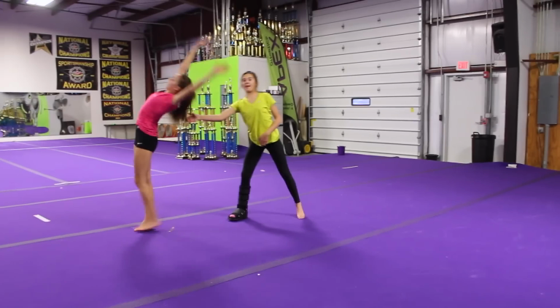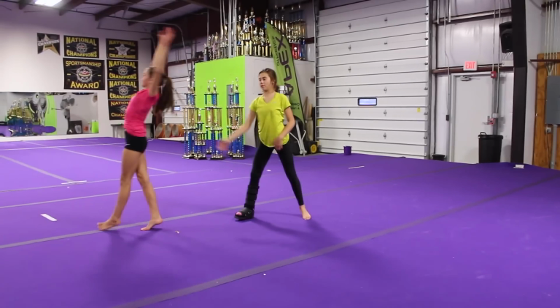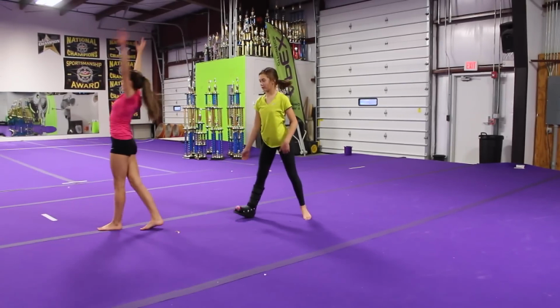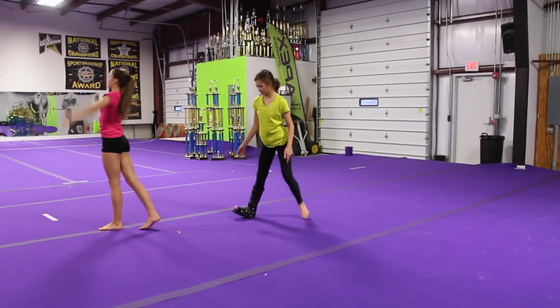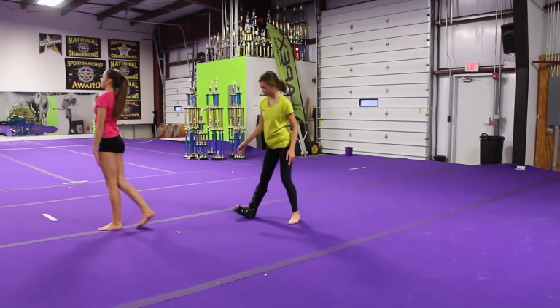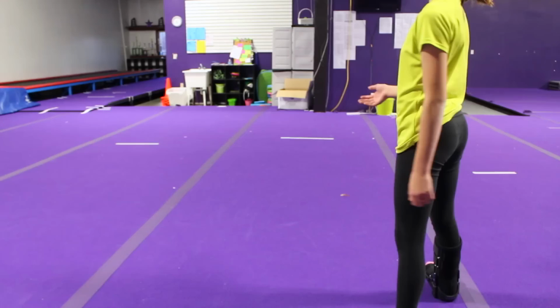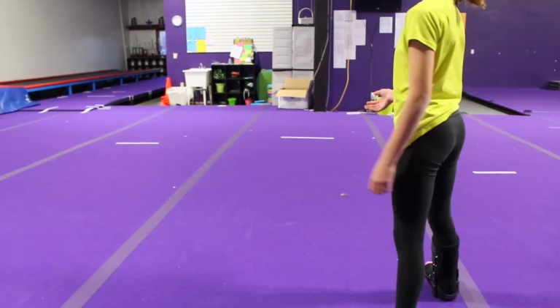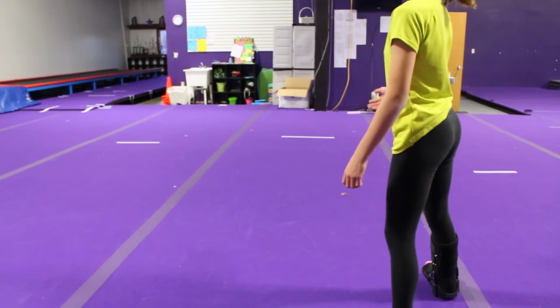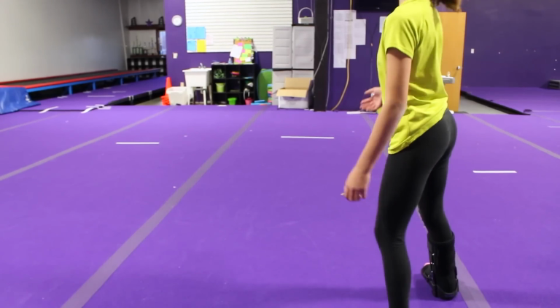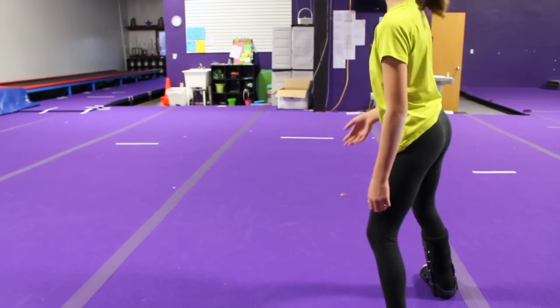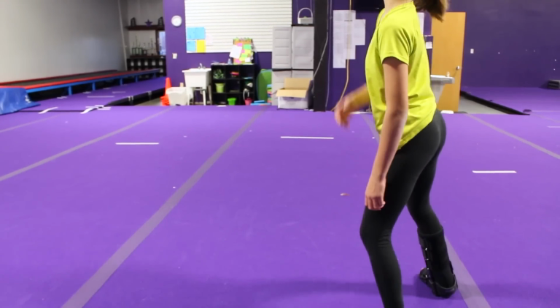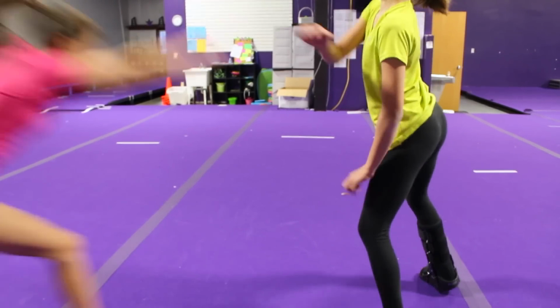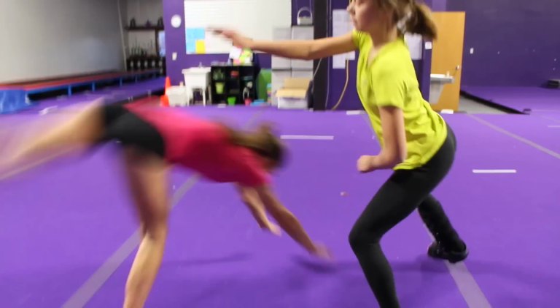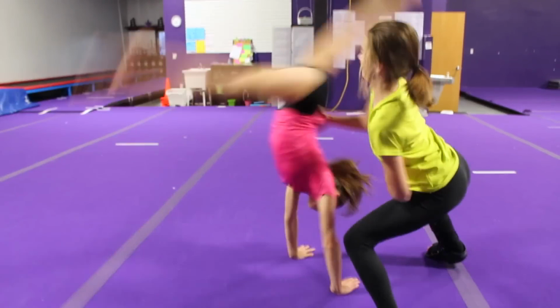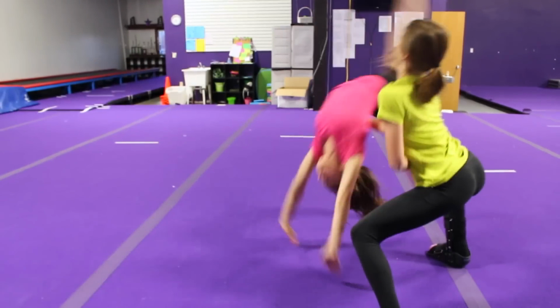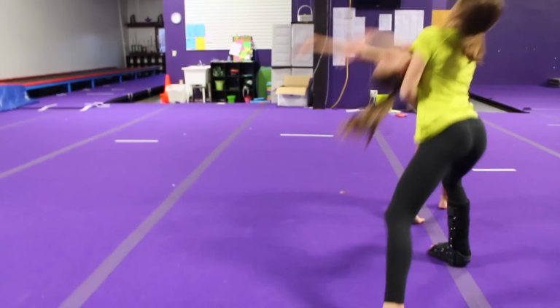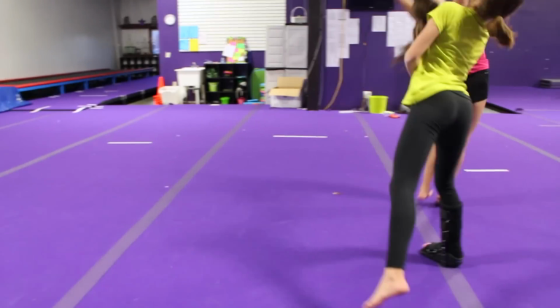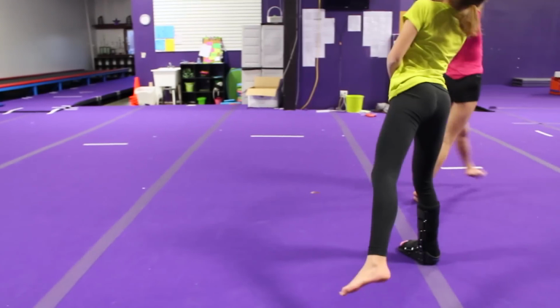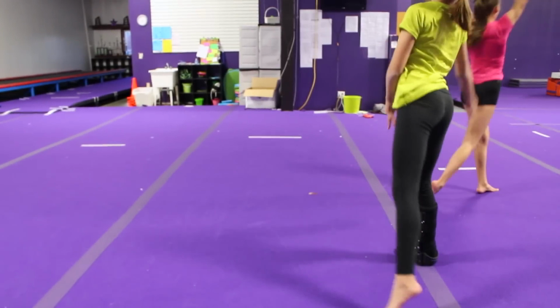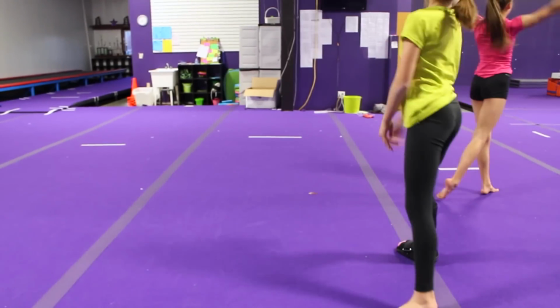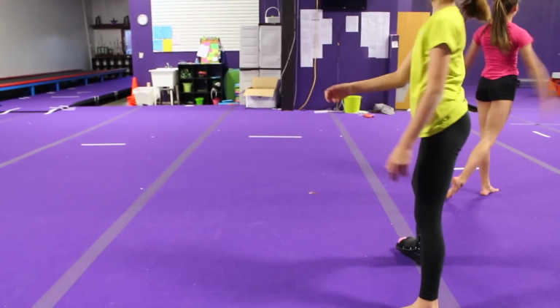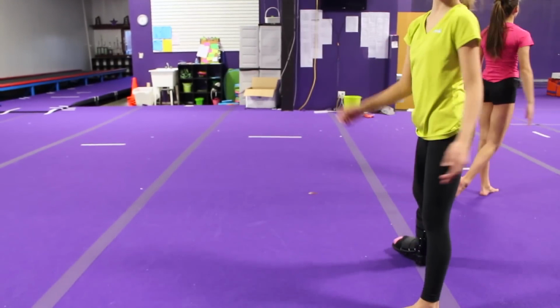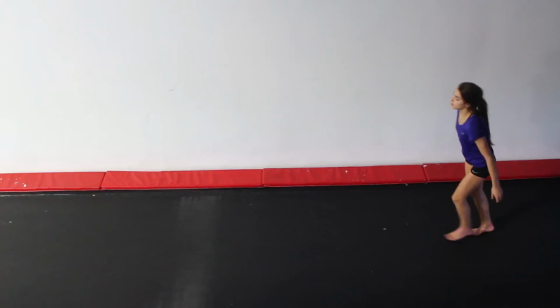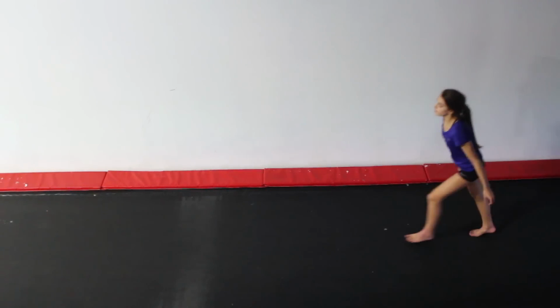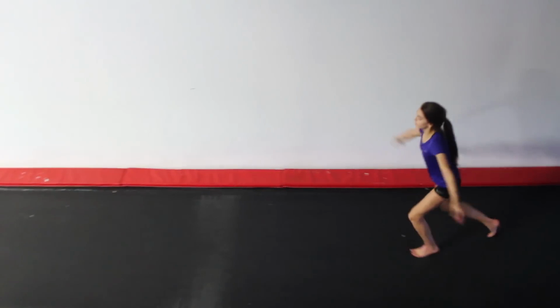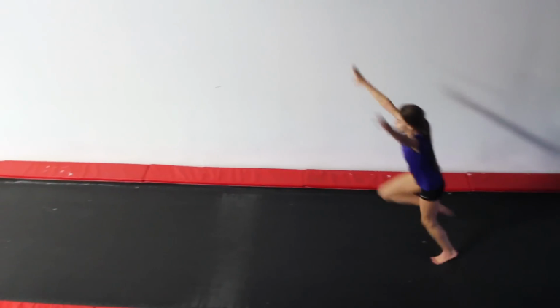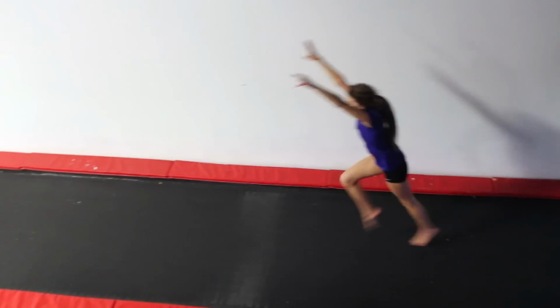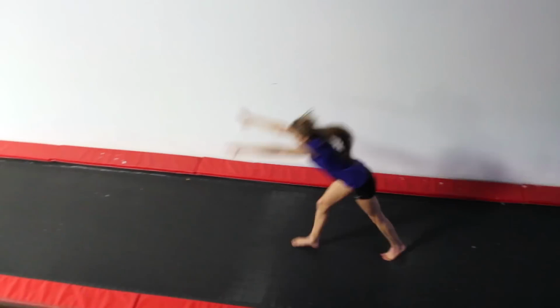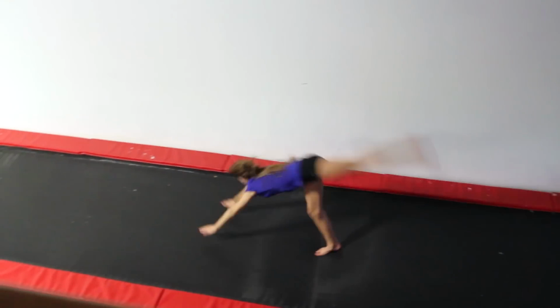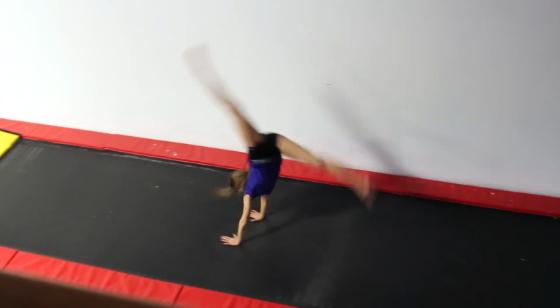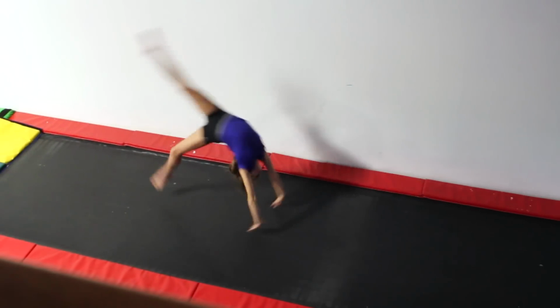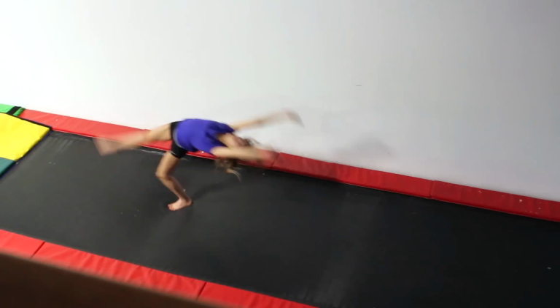If someone's spotting you, it's going to be really easy. All they're going to do is support your back. Hopefully with some practice, you'll be able to get your front handspring step out.